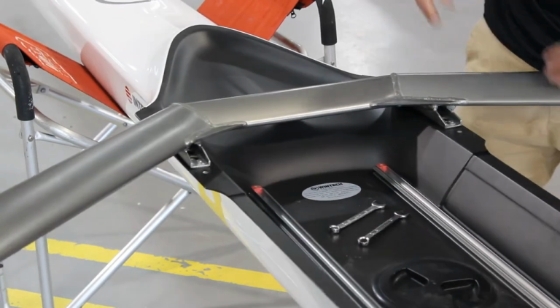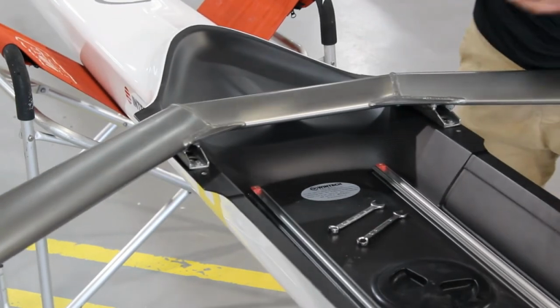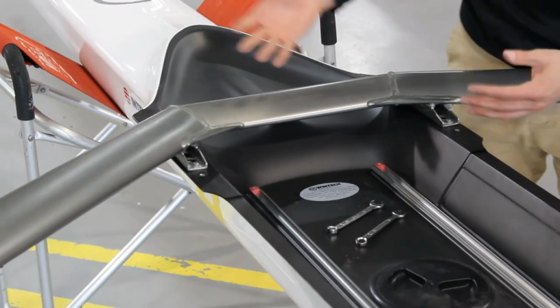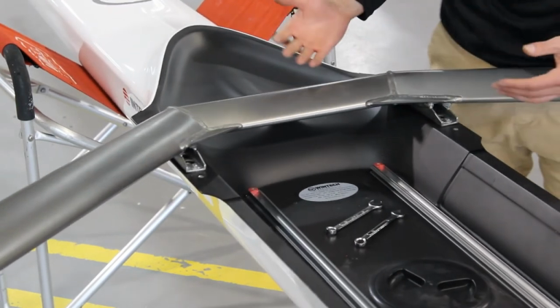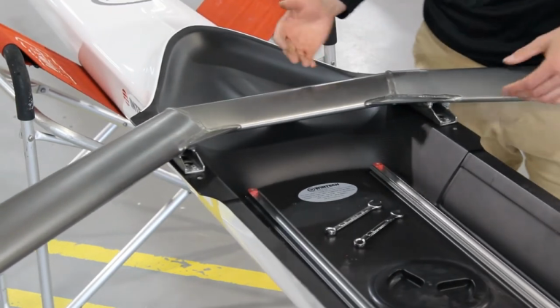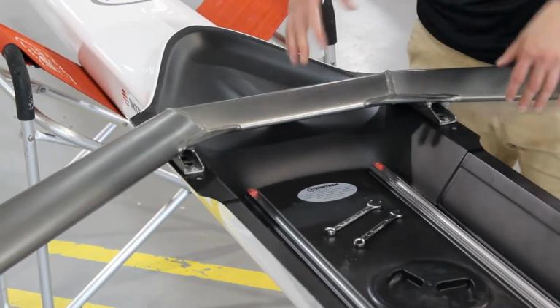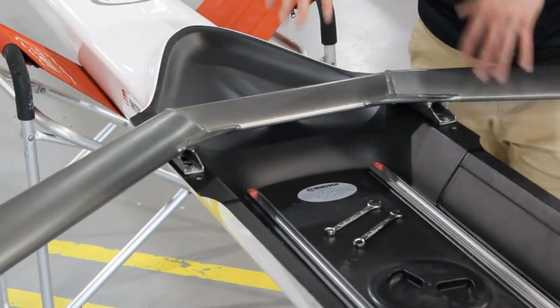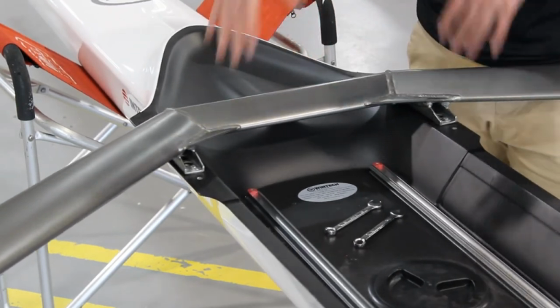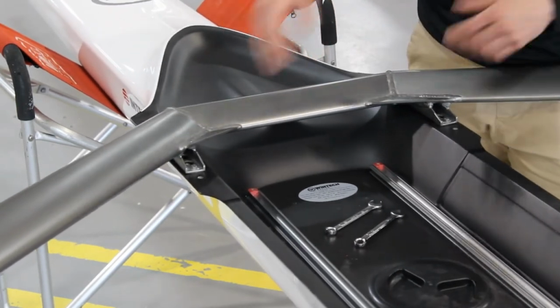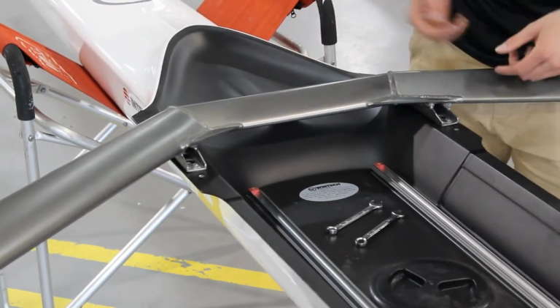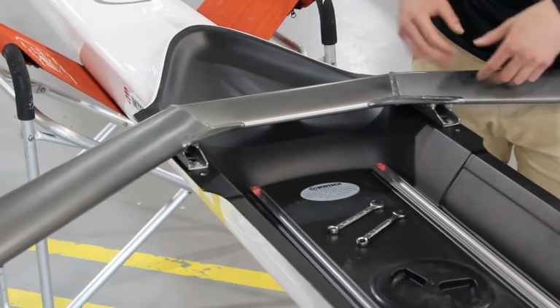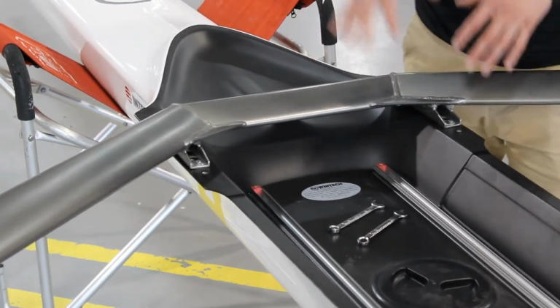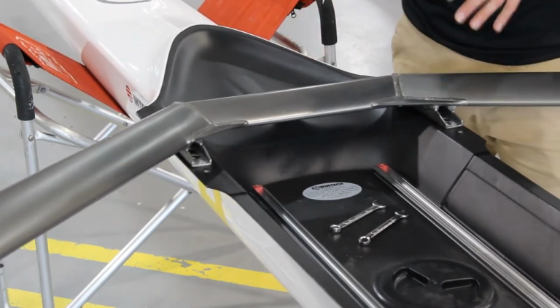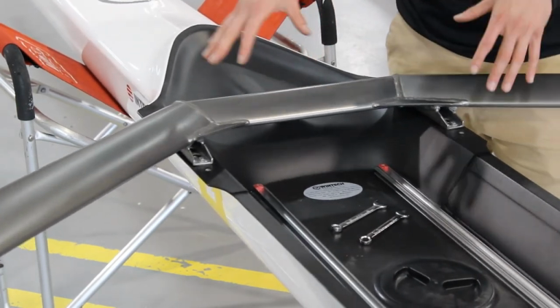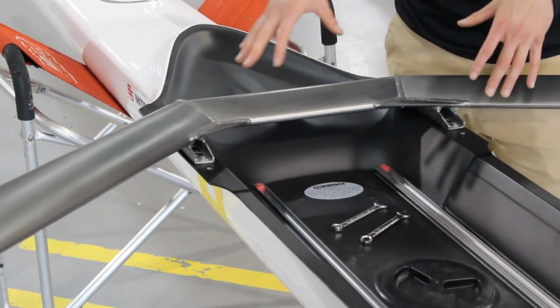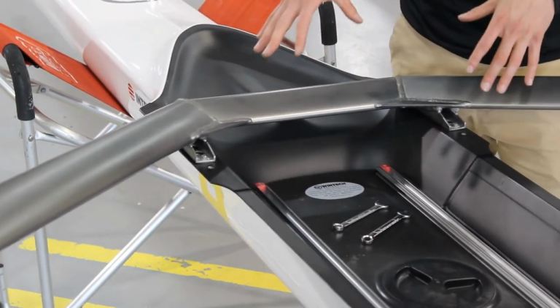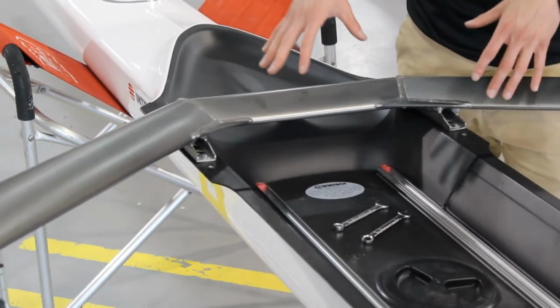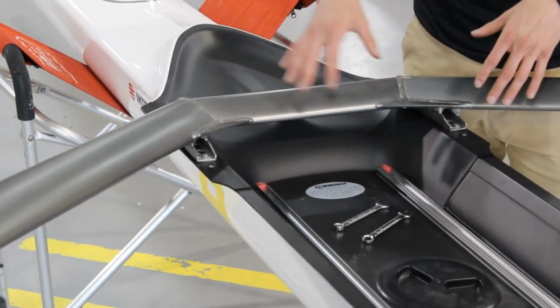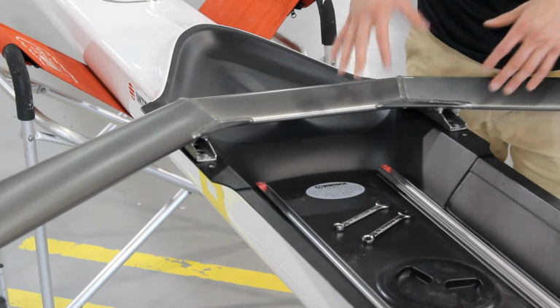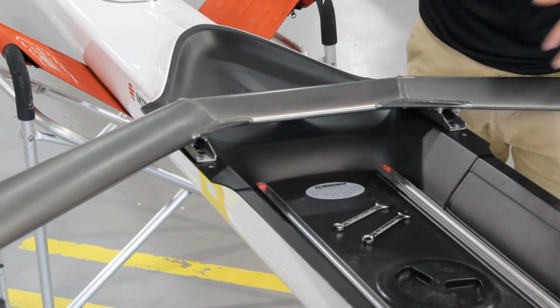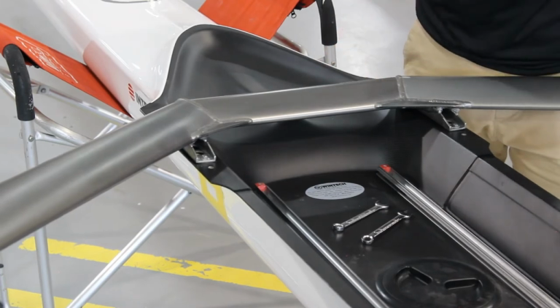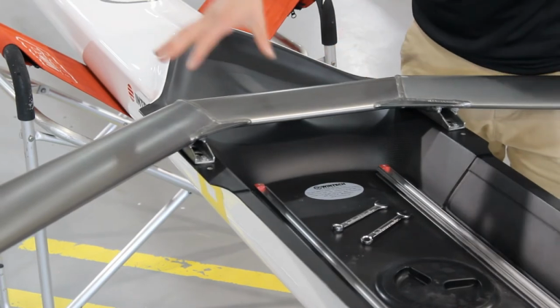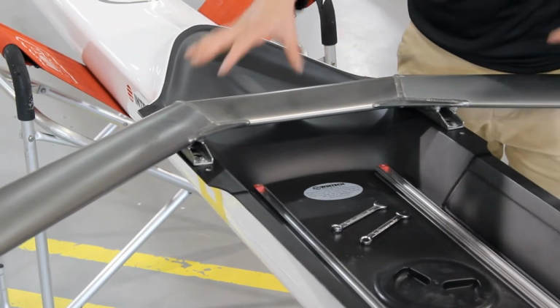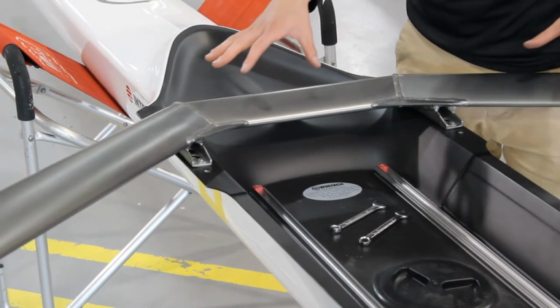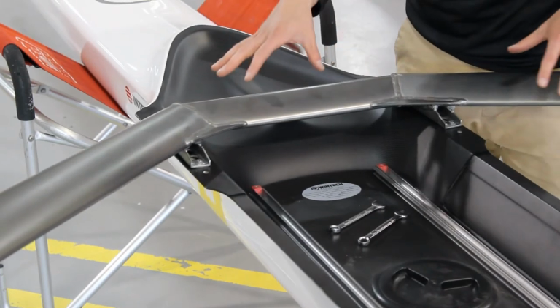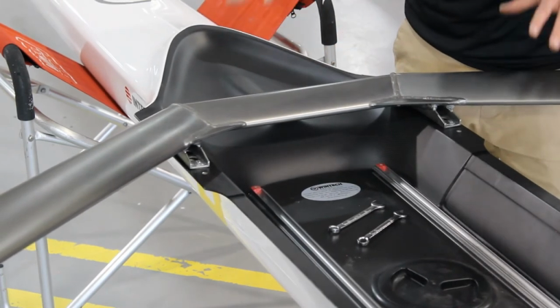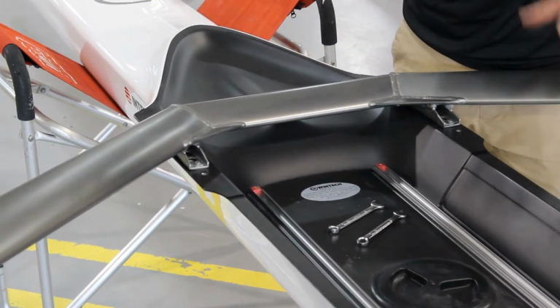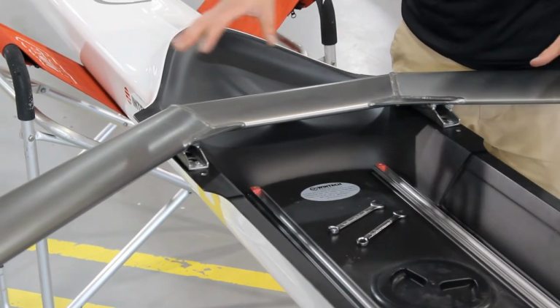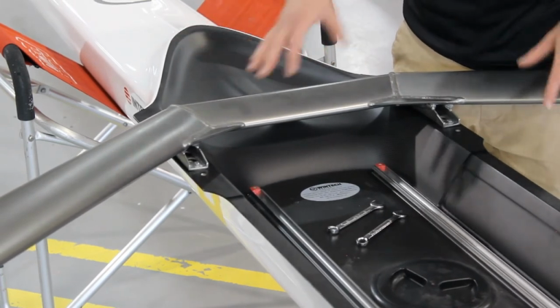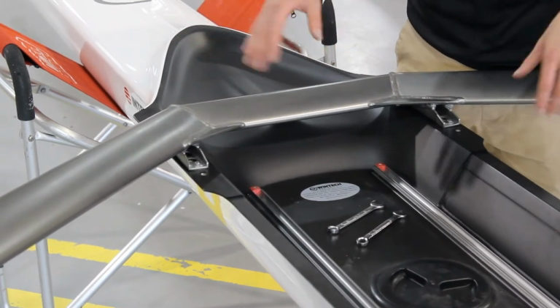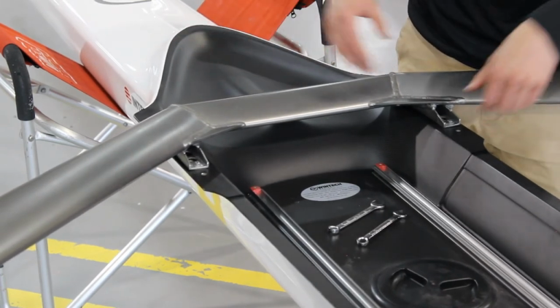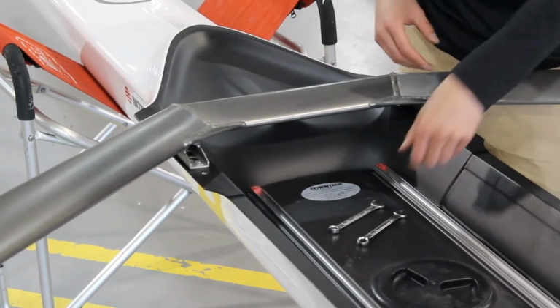With all your hardware on and threaded, you're going to want to tighten it up so that rigger doesn't go anywhere once you get on the water and start rowing.